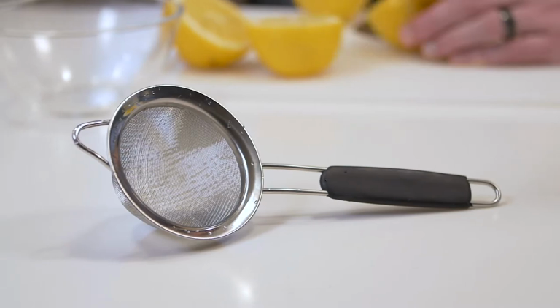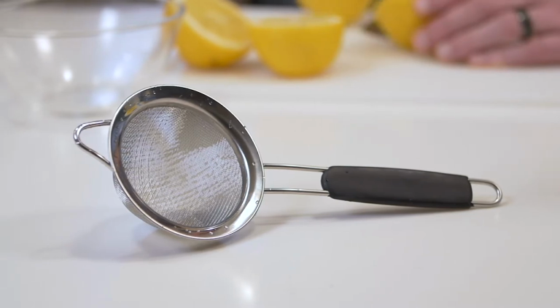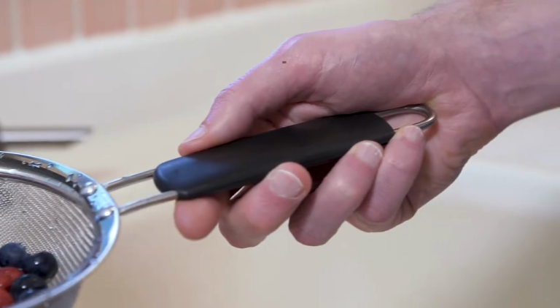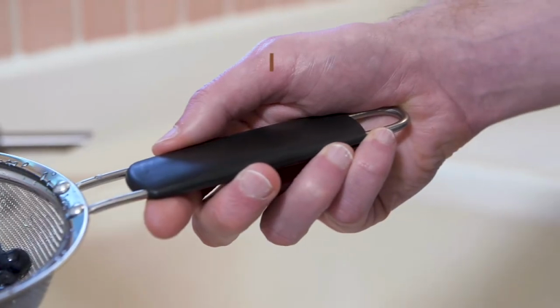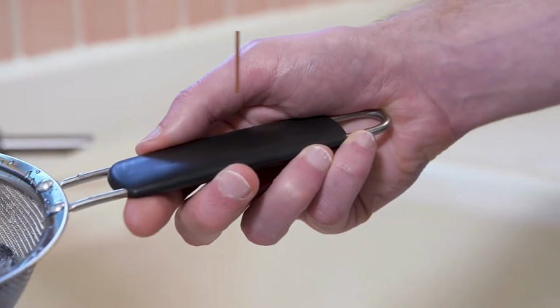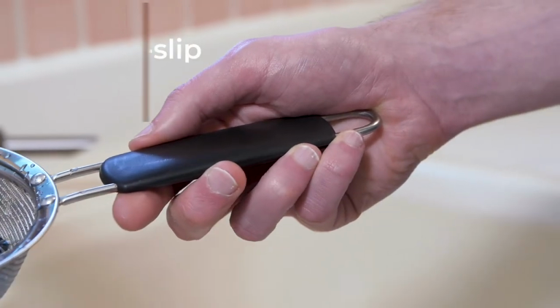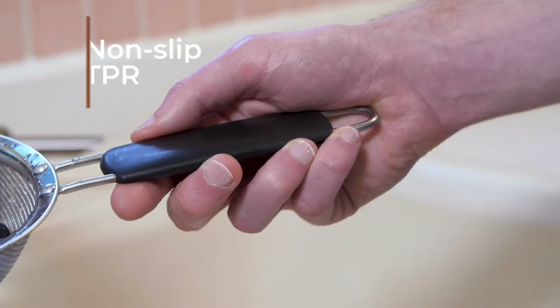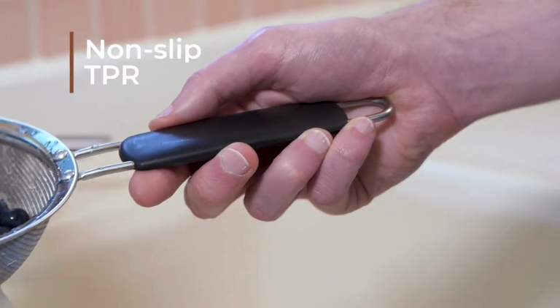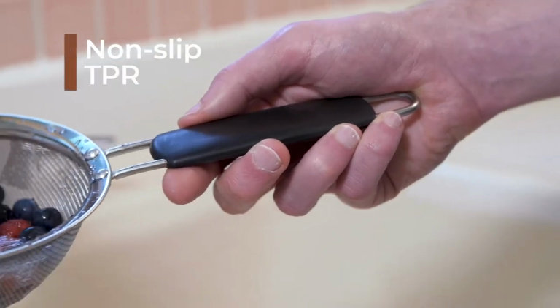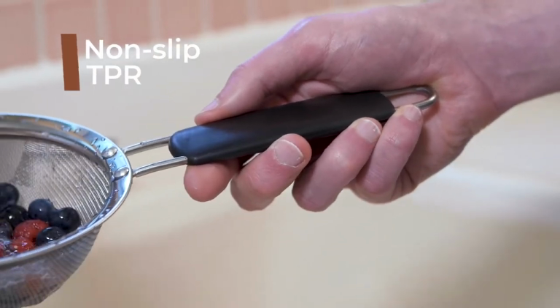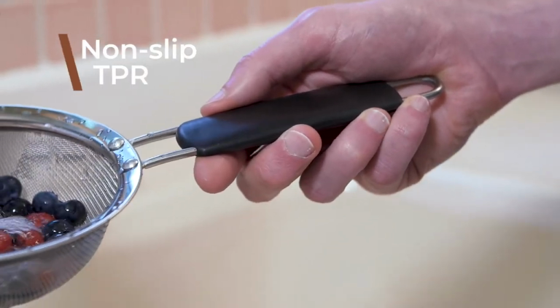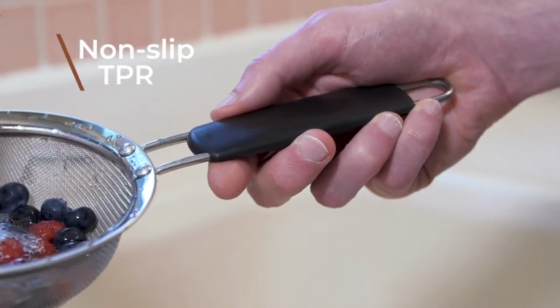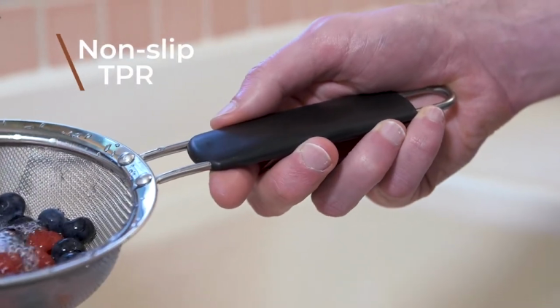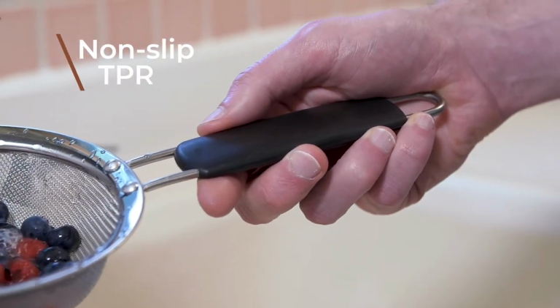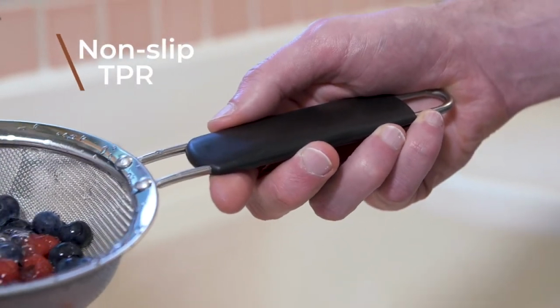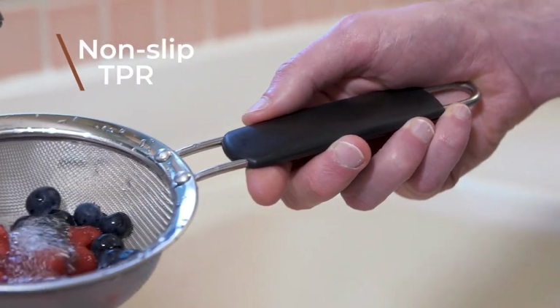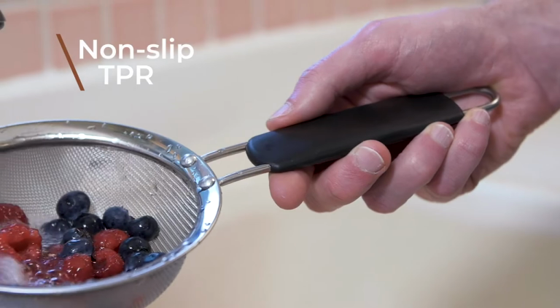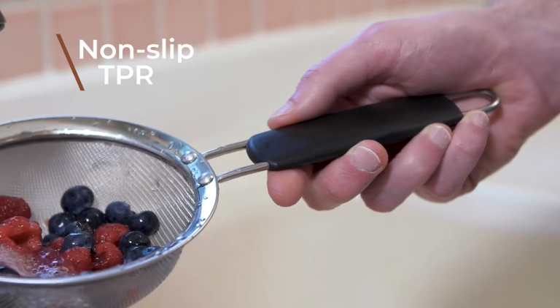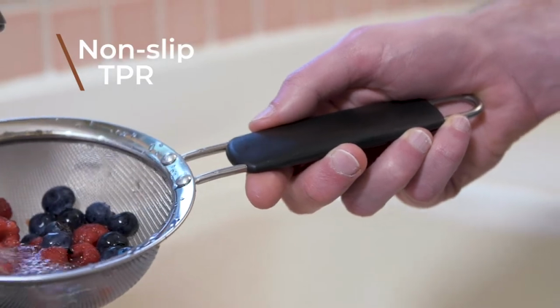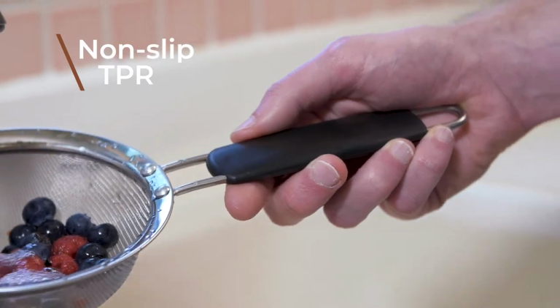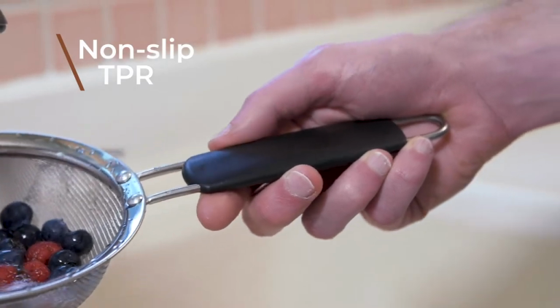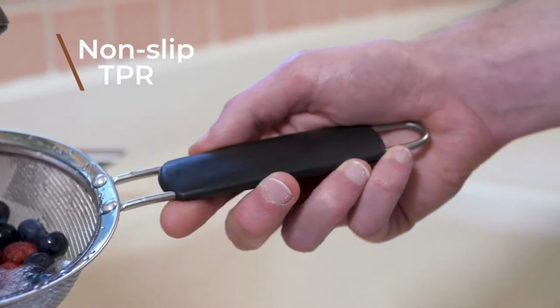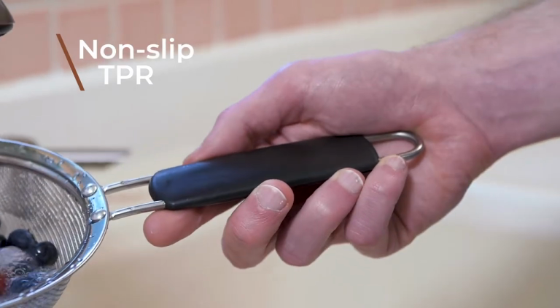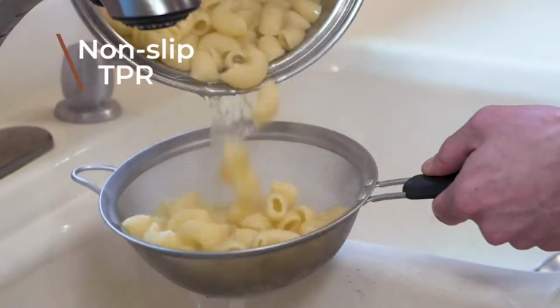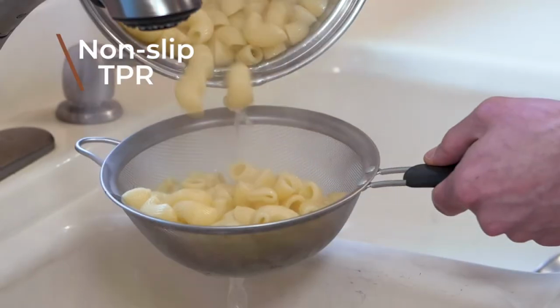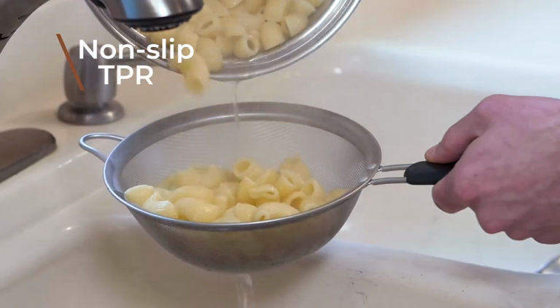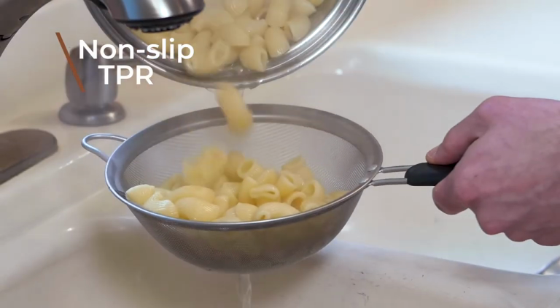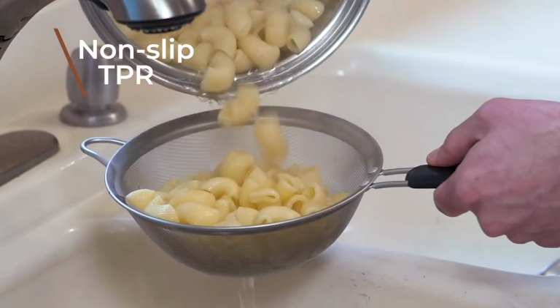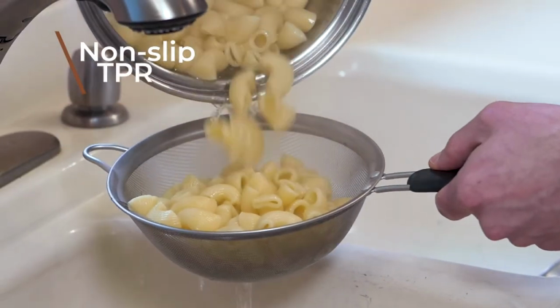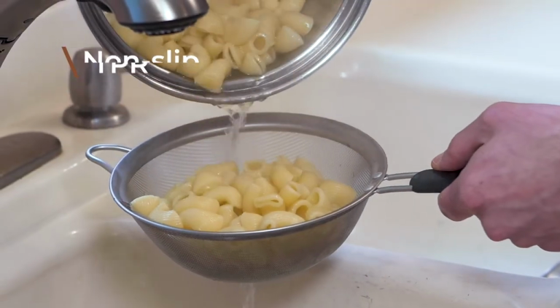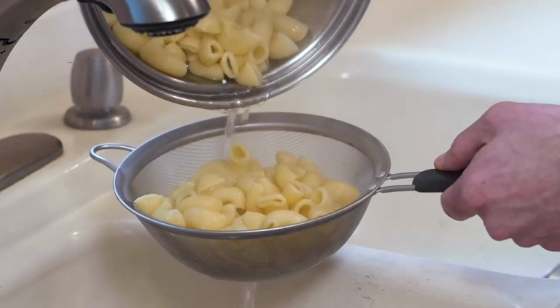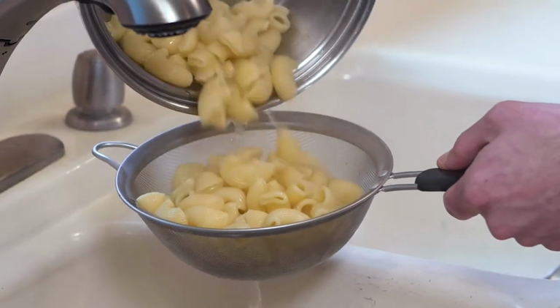Made of non-slip thermoplastic rubber, the handles will hold up even when wet and protect your hands from heat while straining.